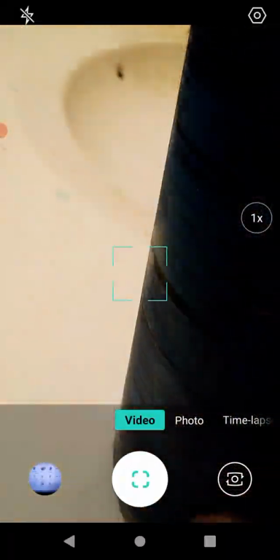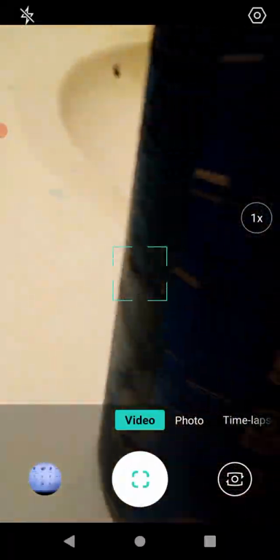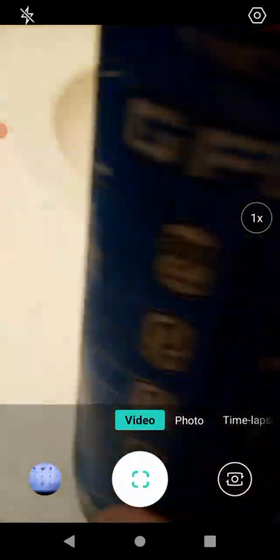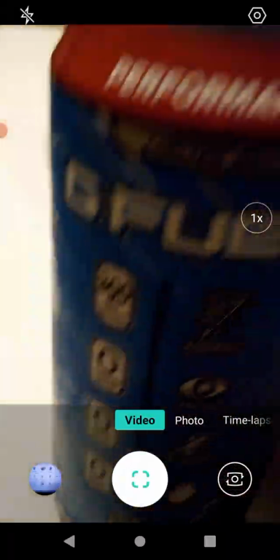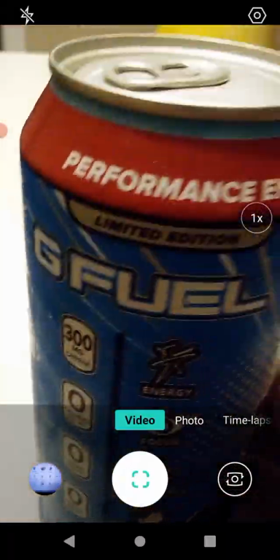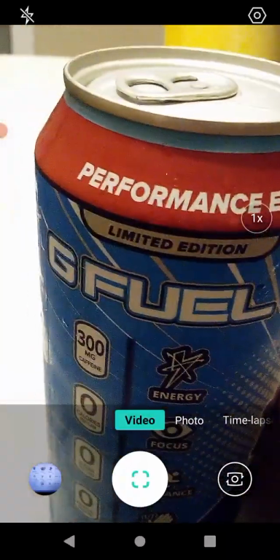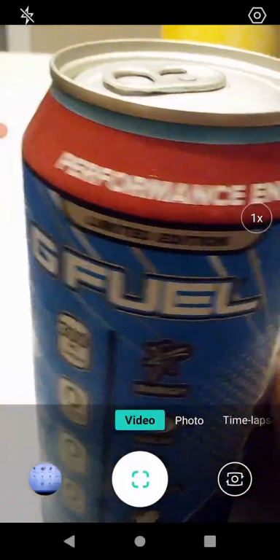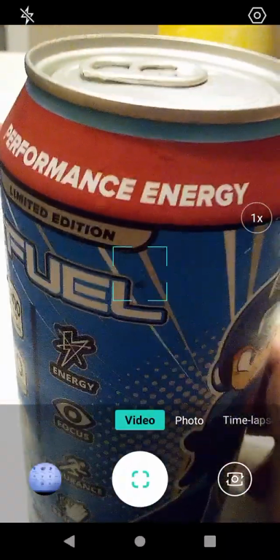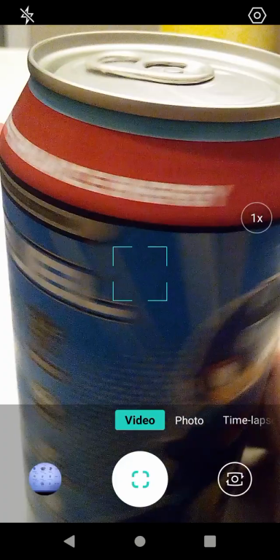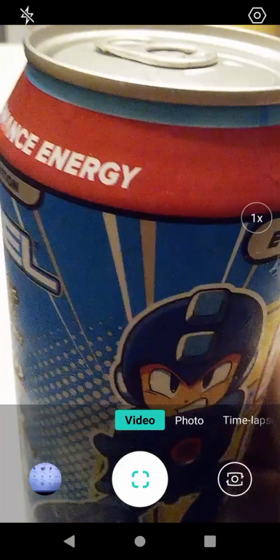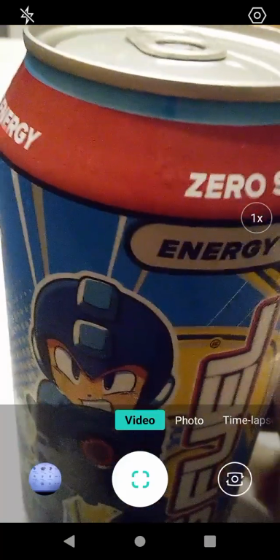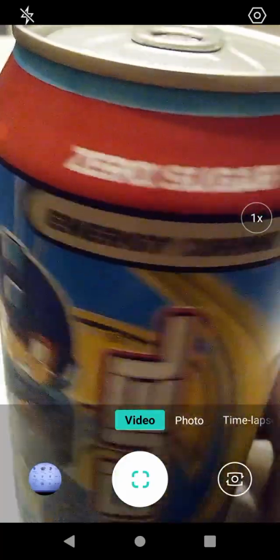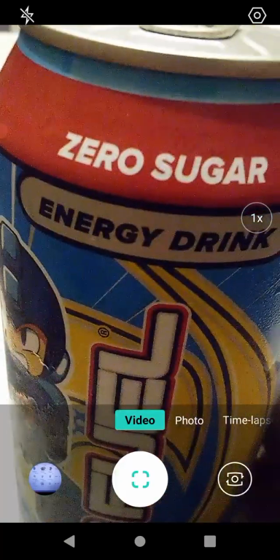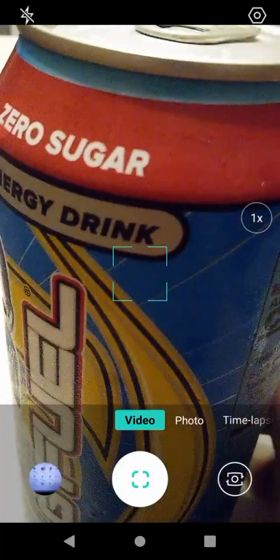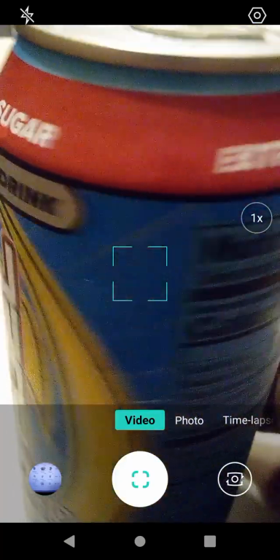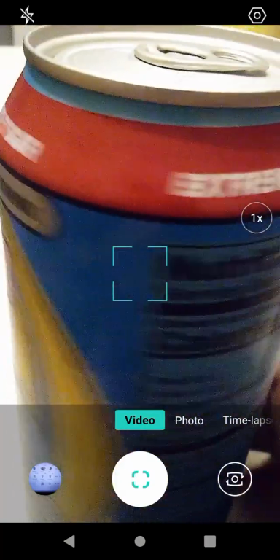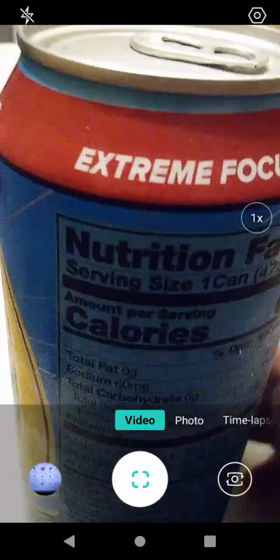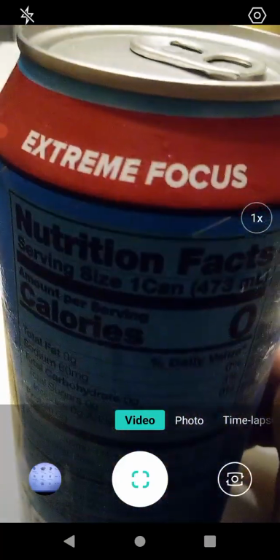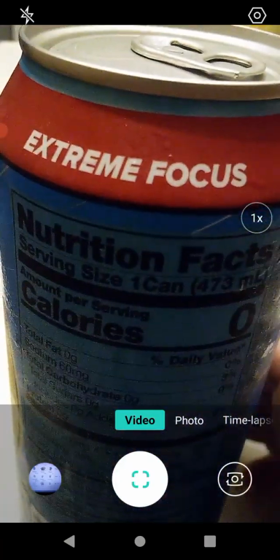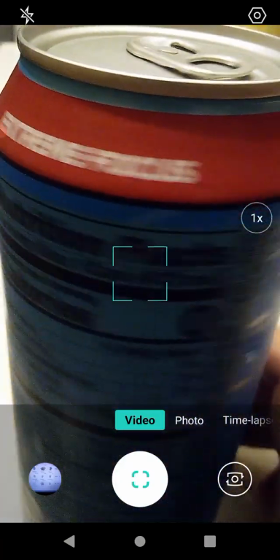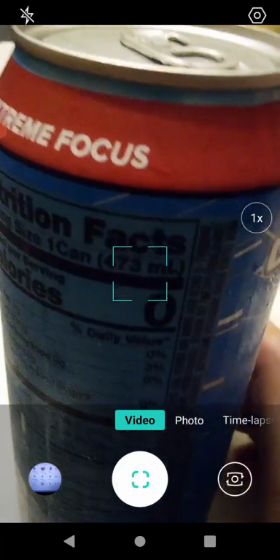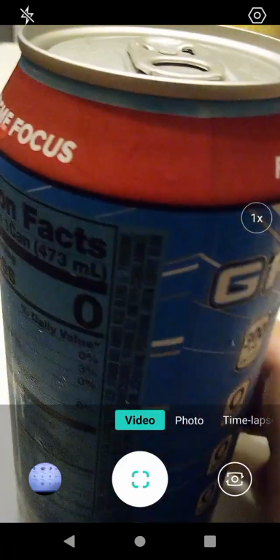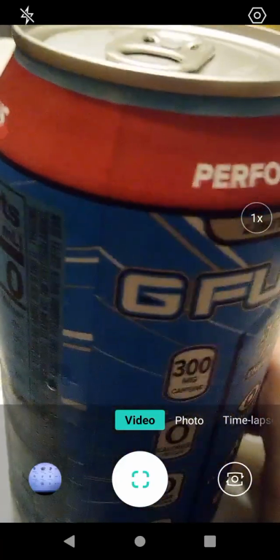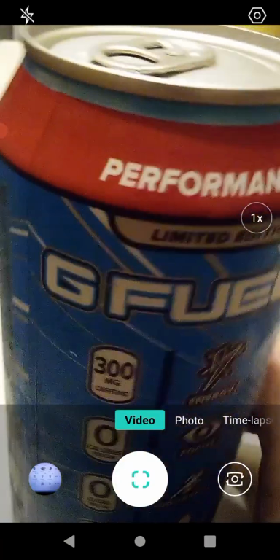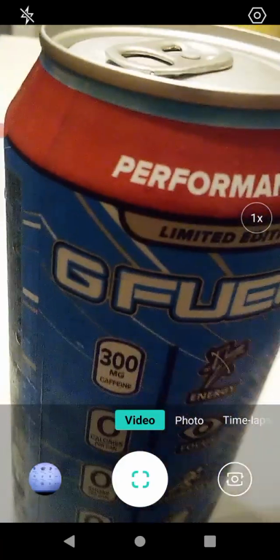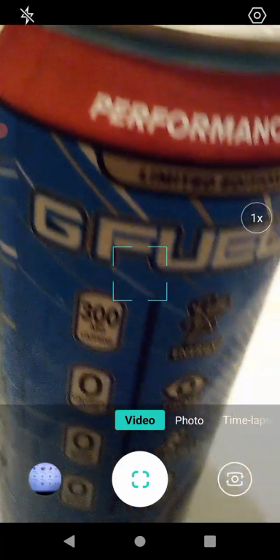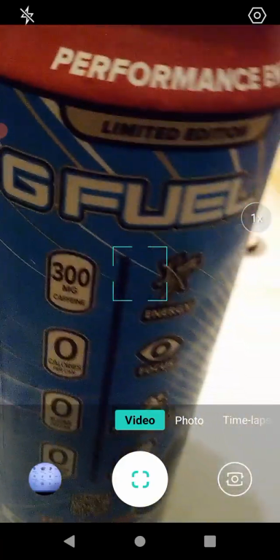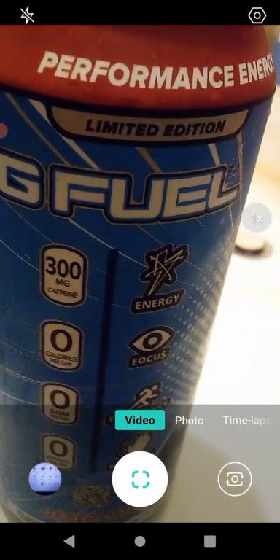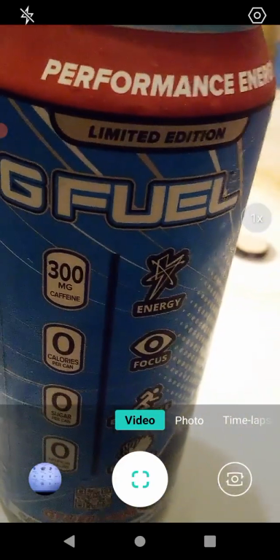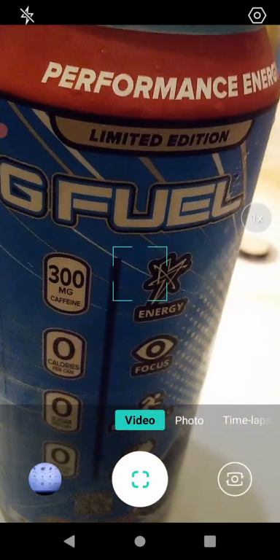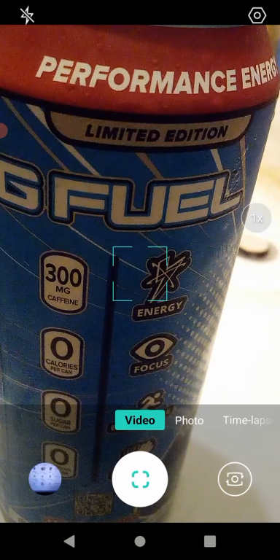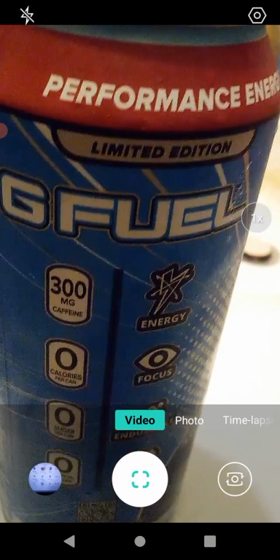Let's open this up and go from there. On the top it says: performance energy, zero sugar, and extreme focus. Let's go!